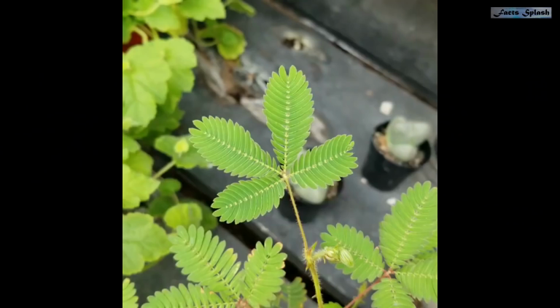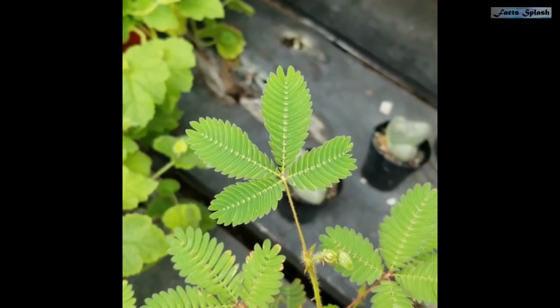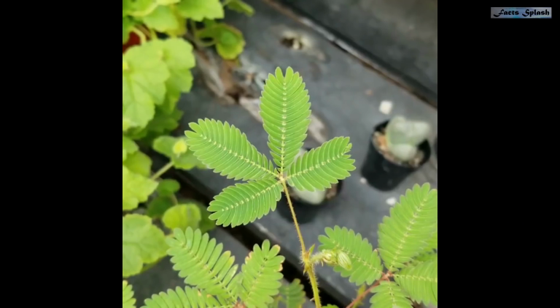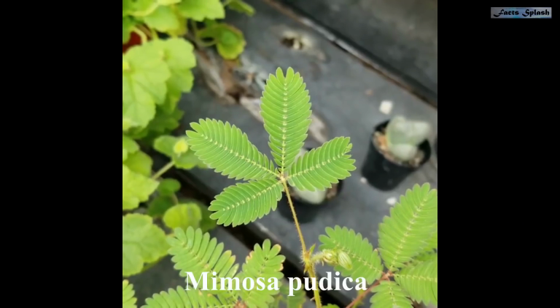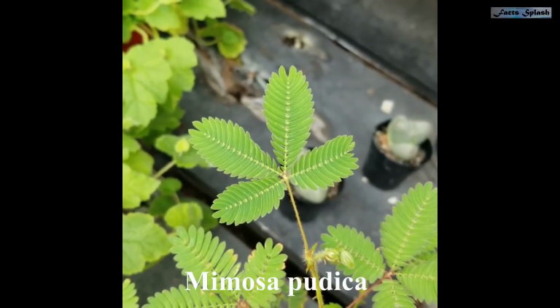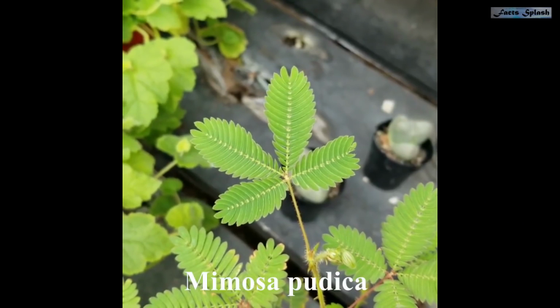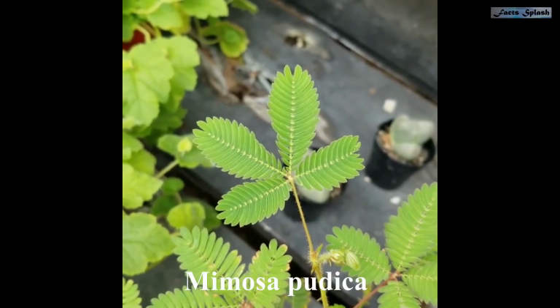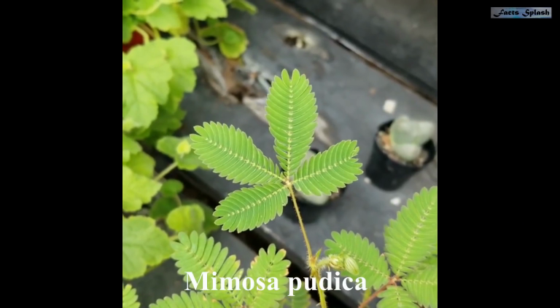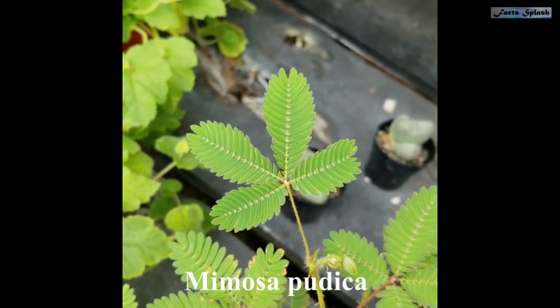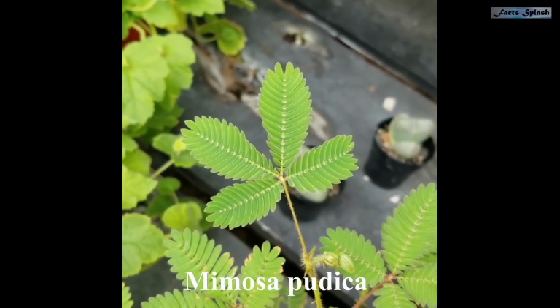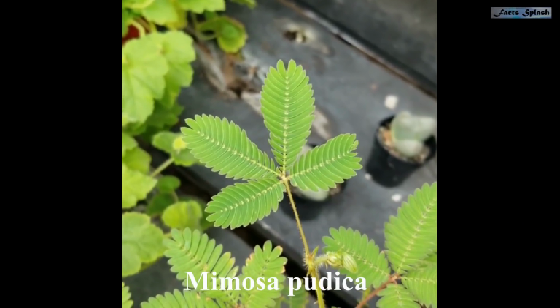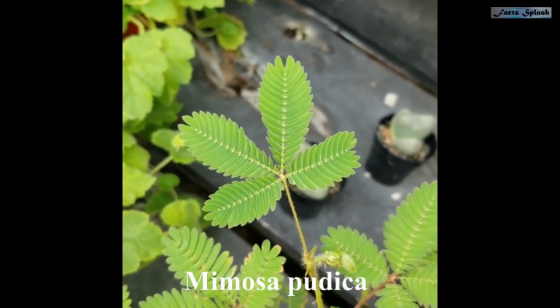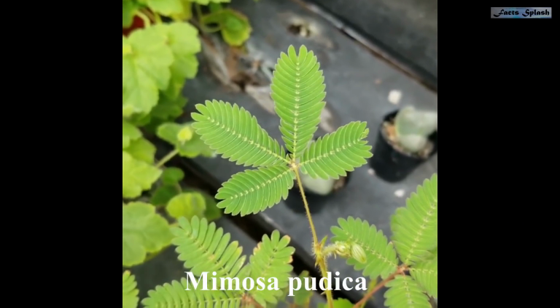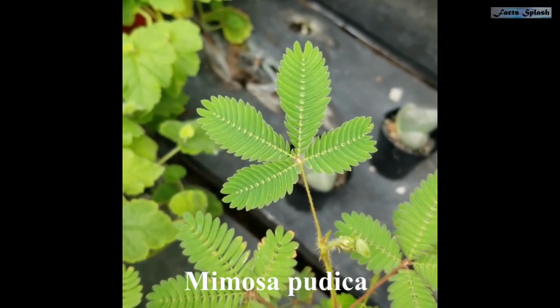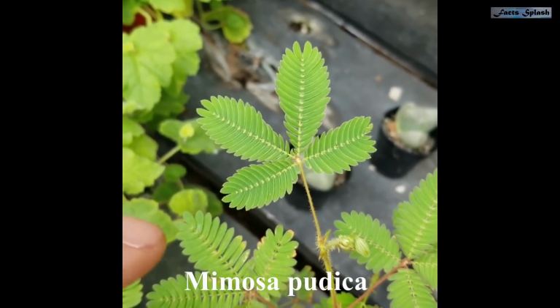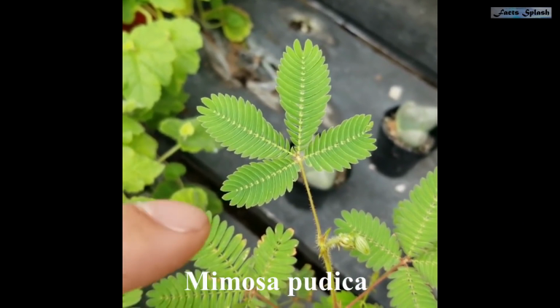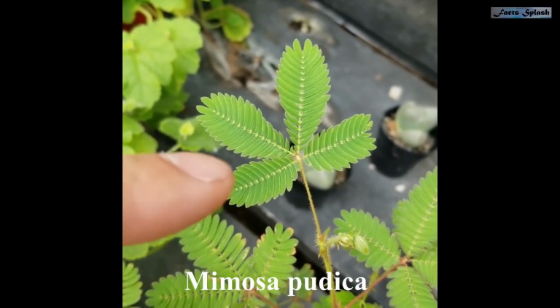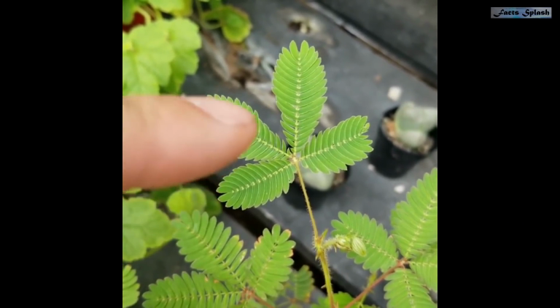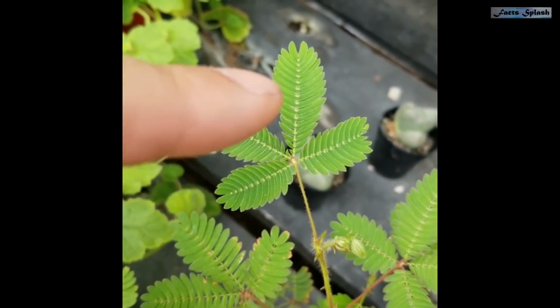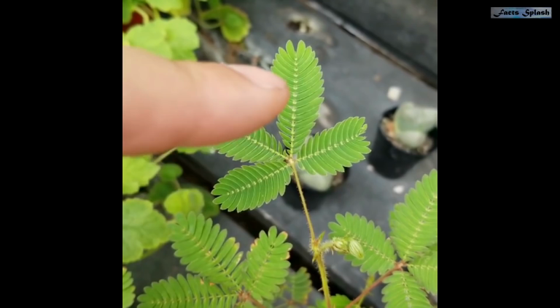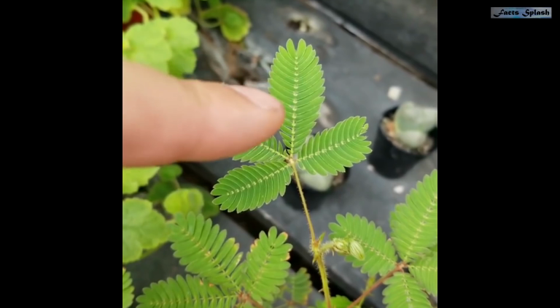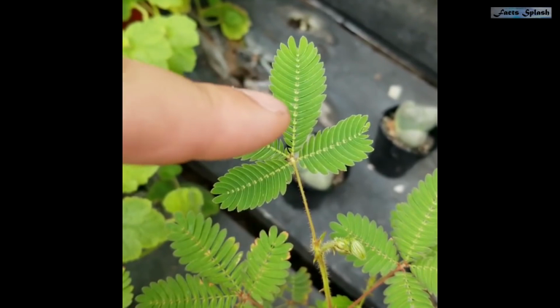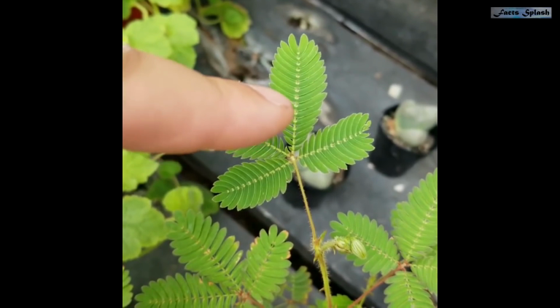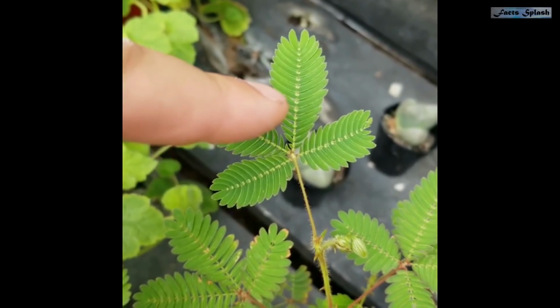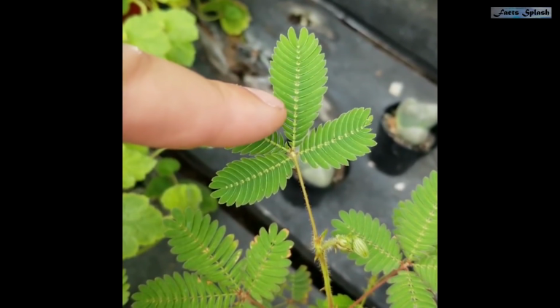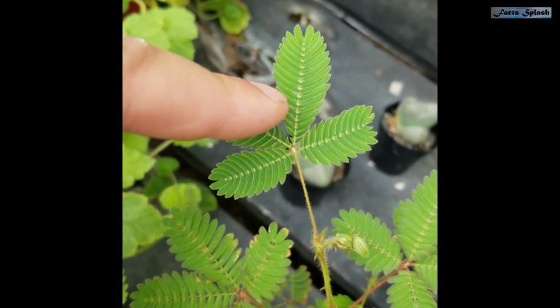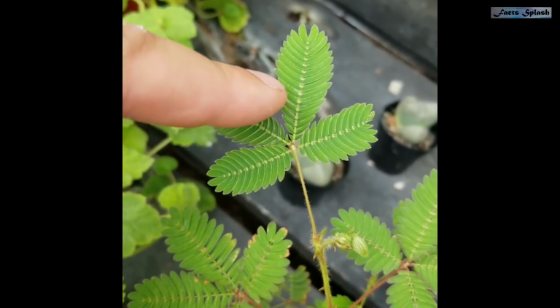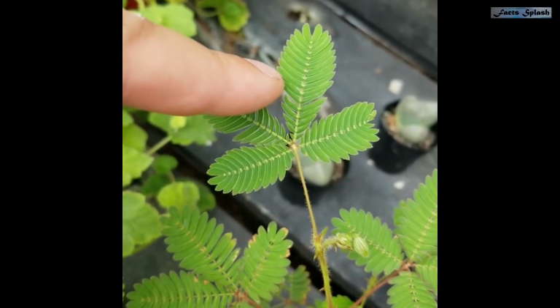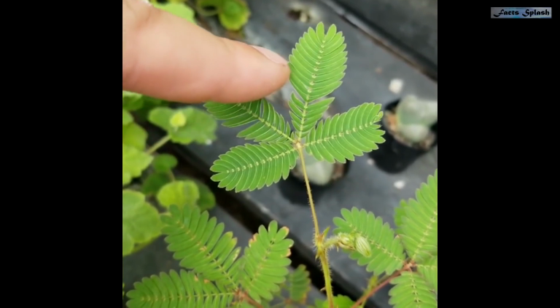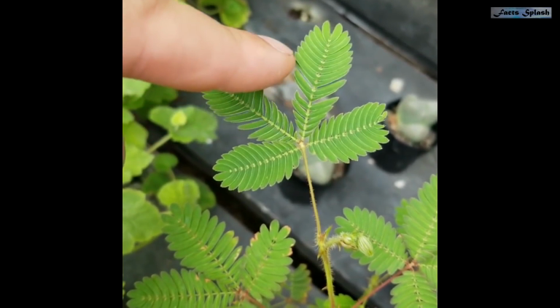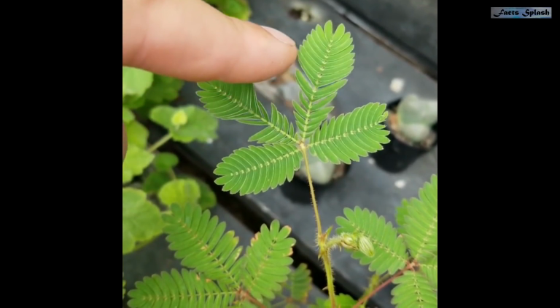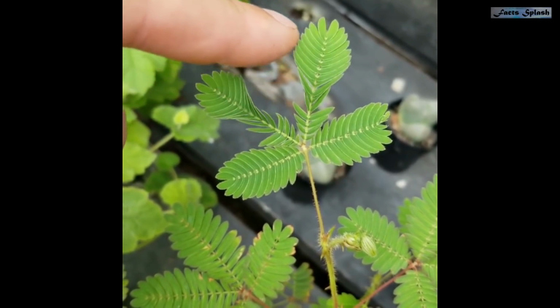This is the Mimosa pudica, or the tickle-me plant. As the name suggests, if you touch it, the leaves close up and droop as if being tickled.